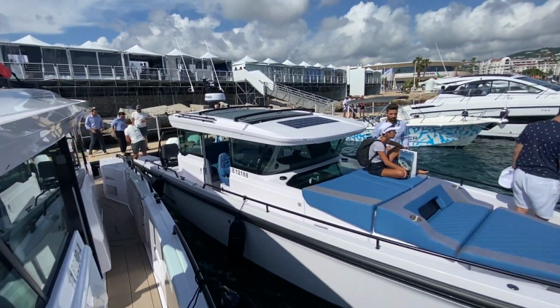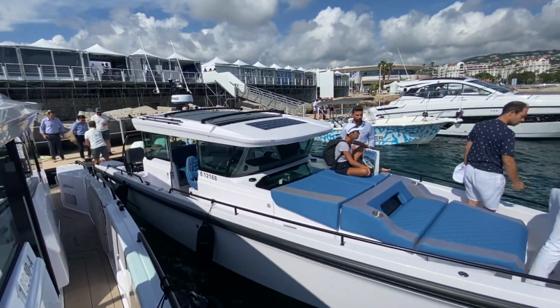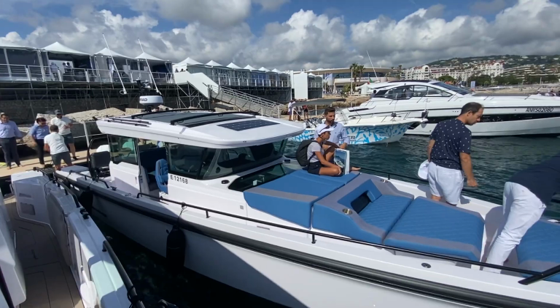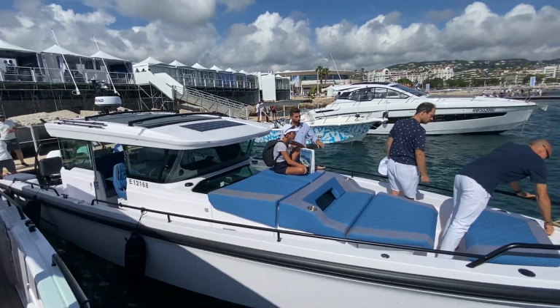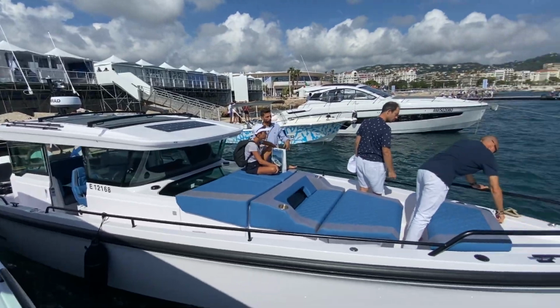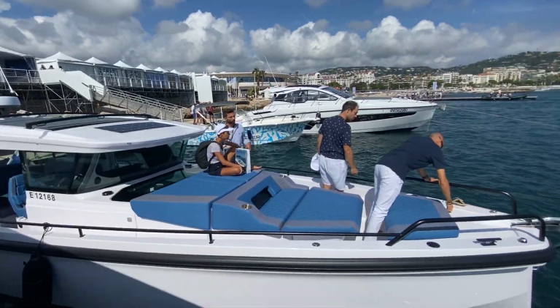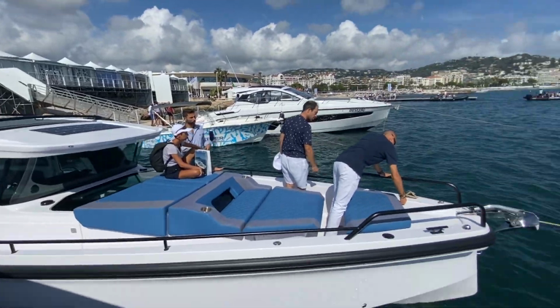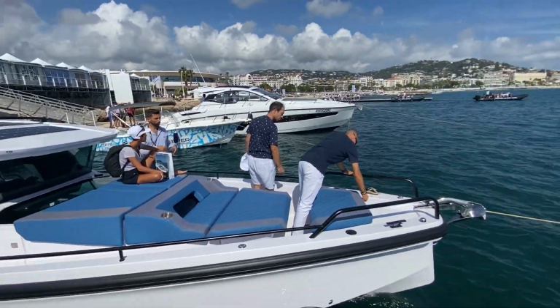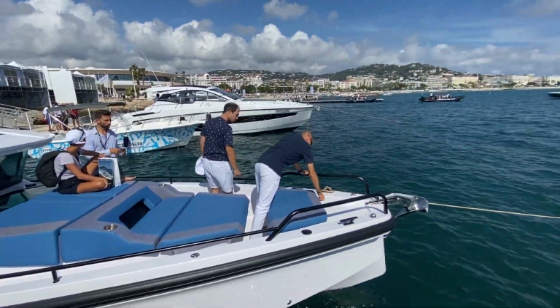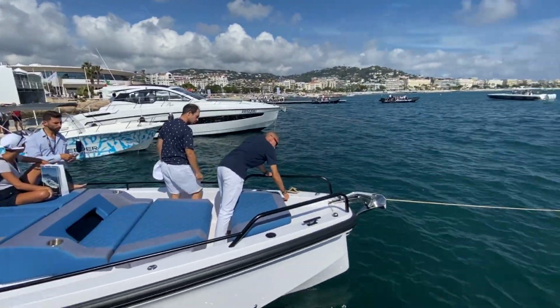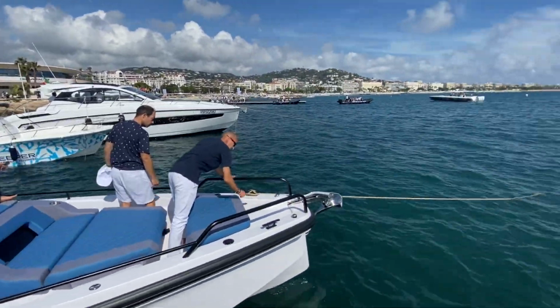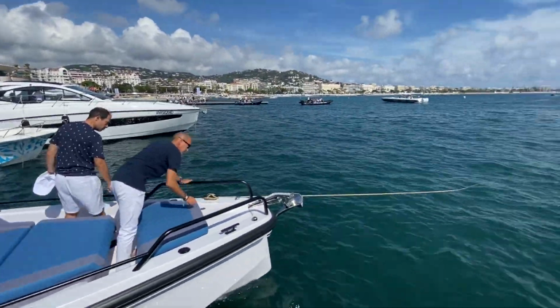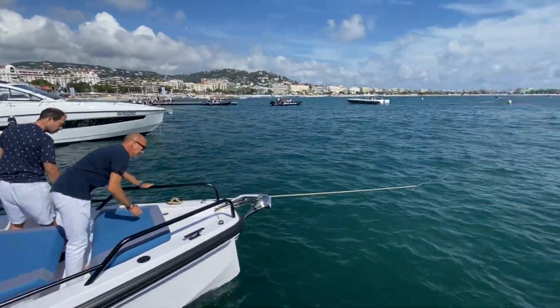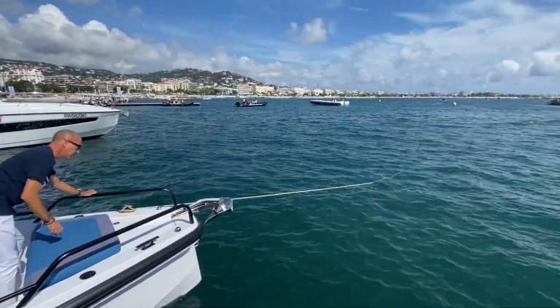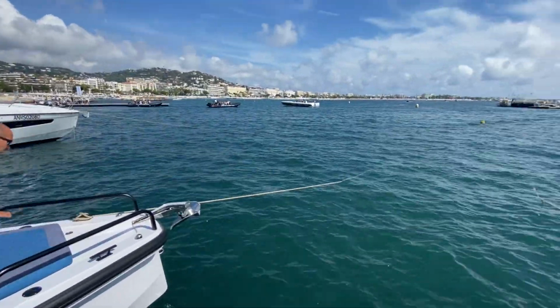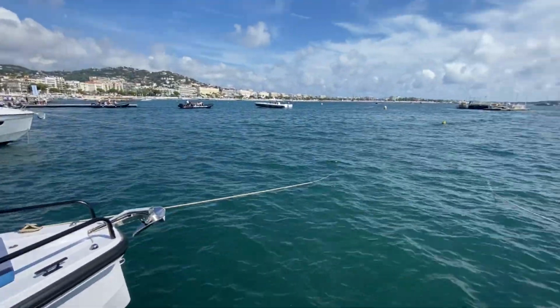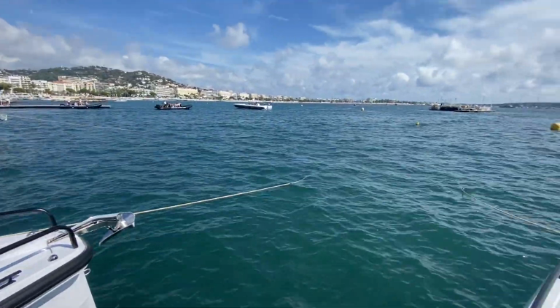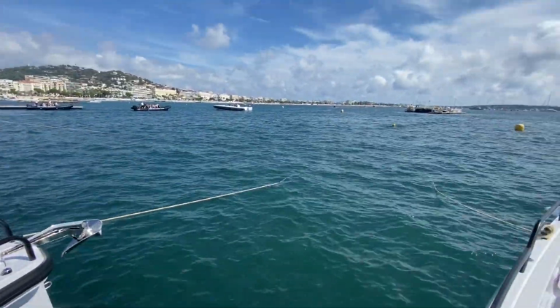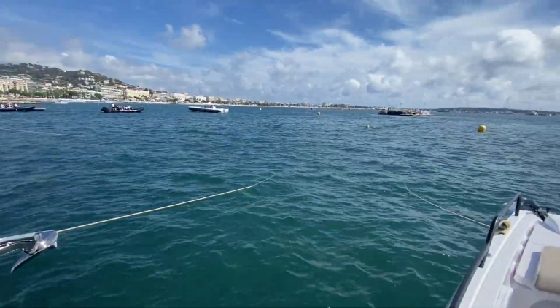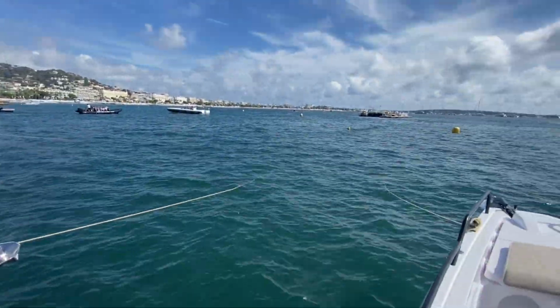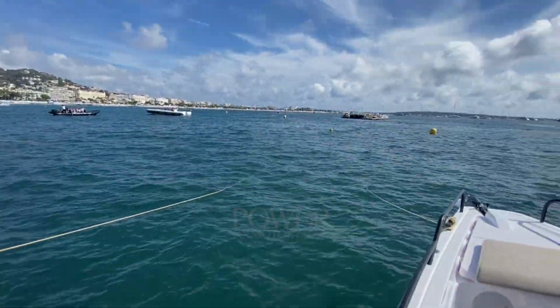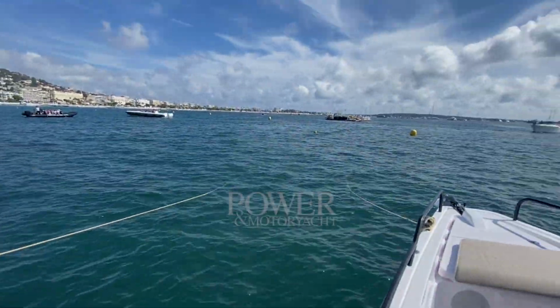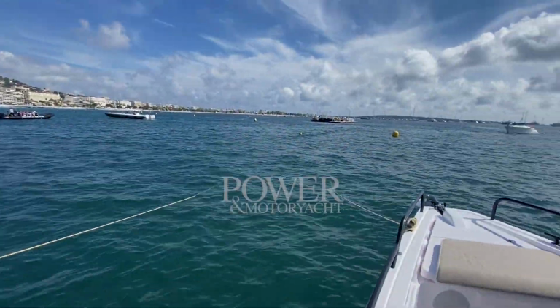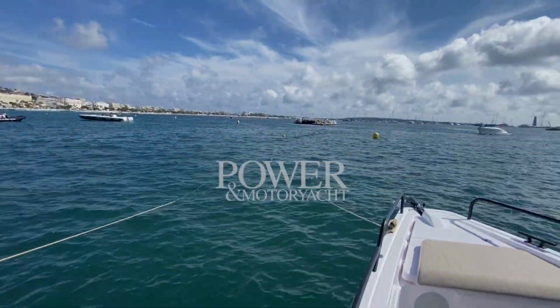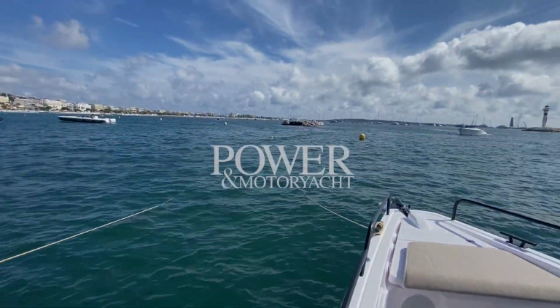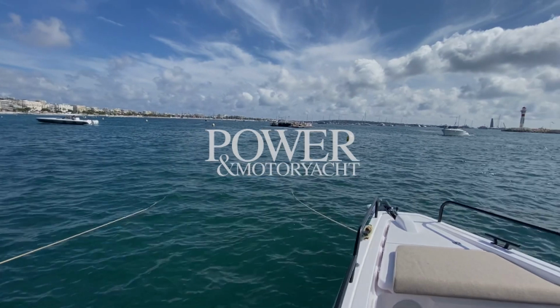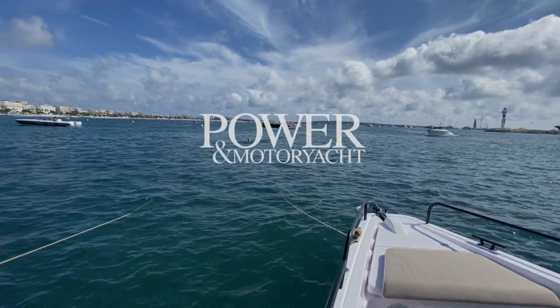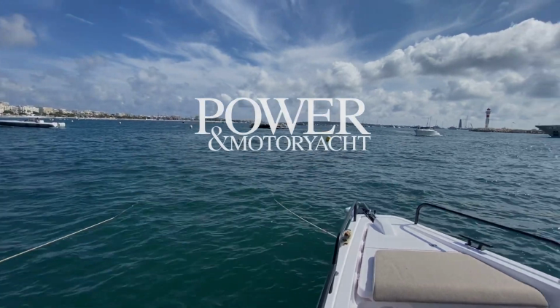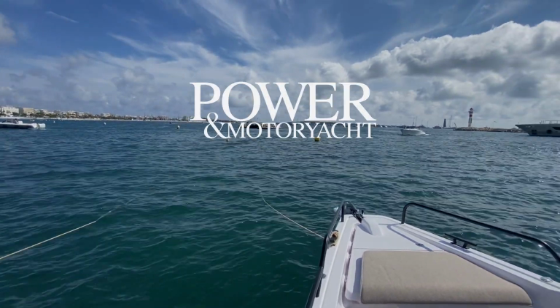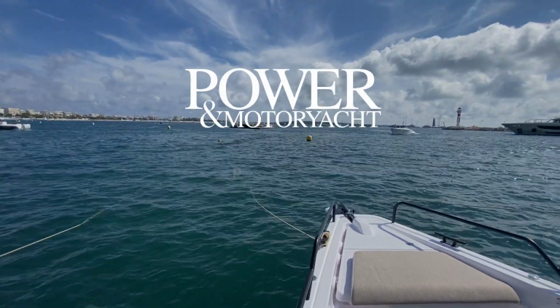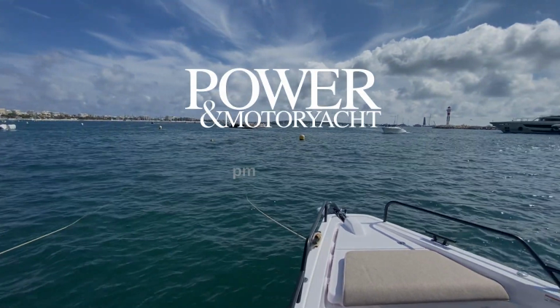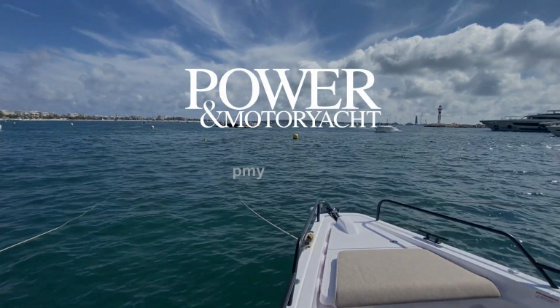And a beautiful day in Cannes. For more on the Axopar 45, head on over to pmymag.com.